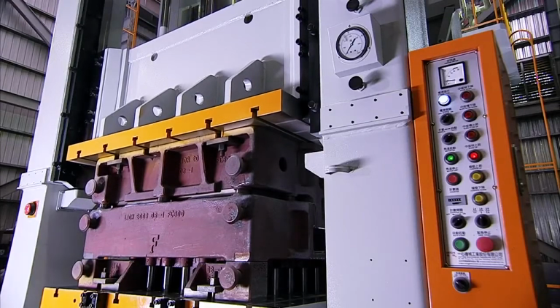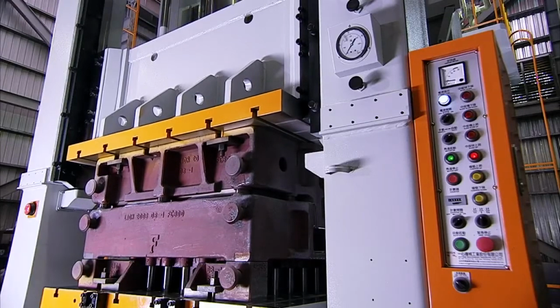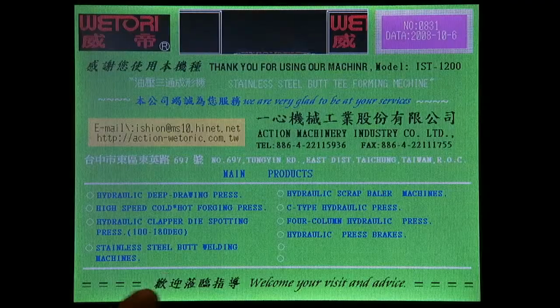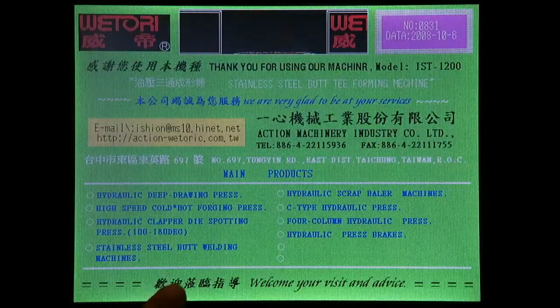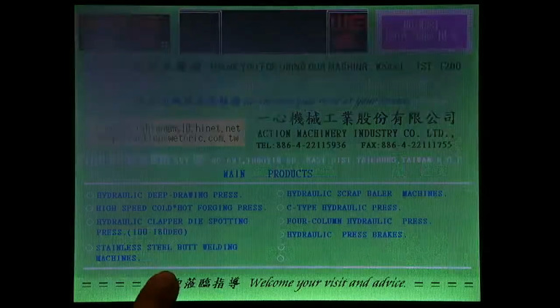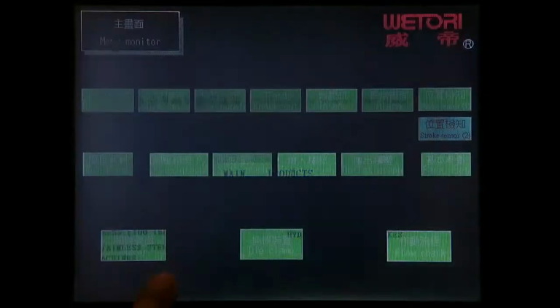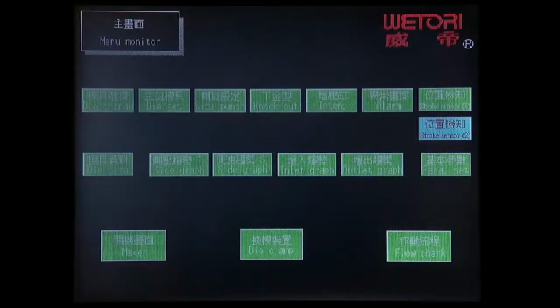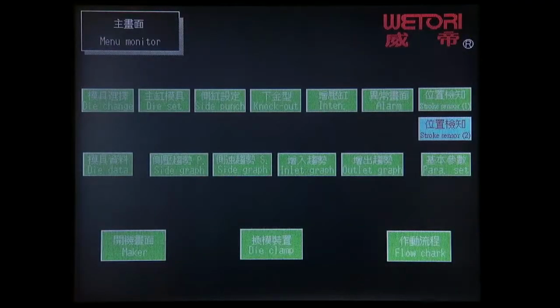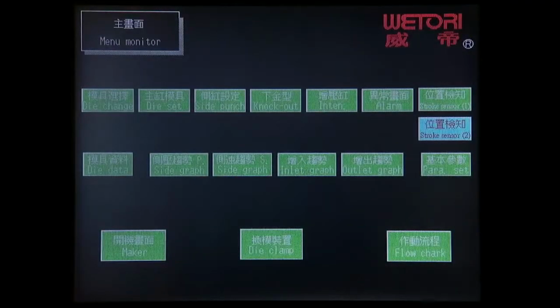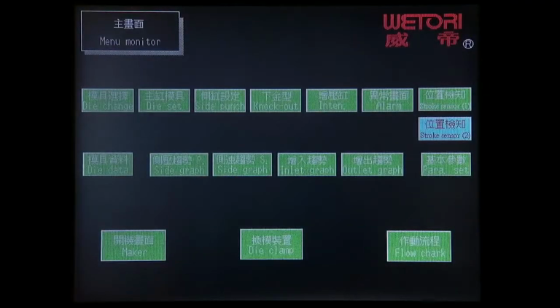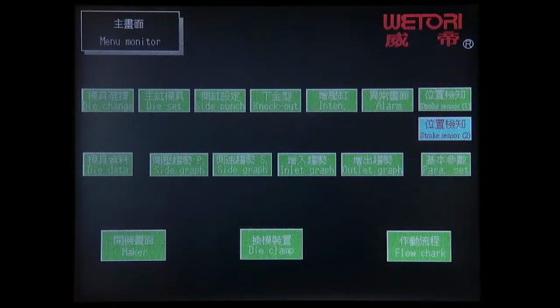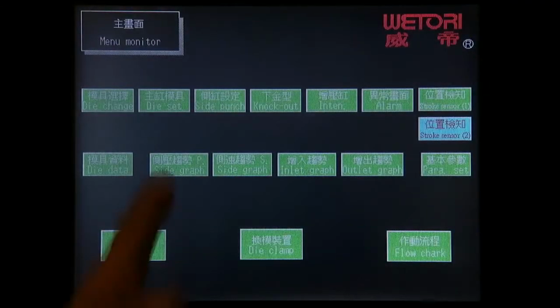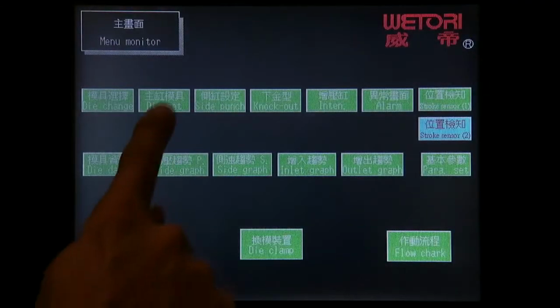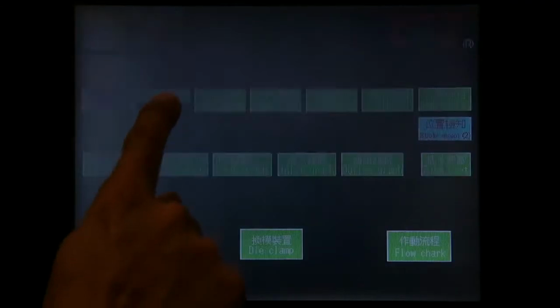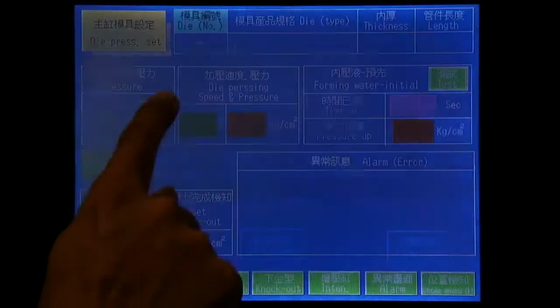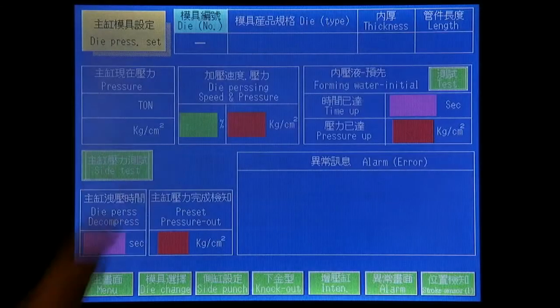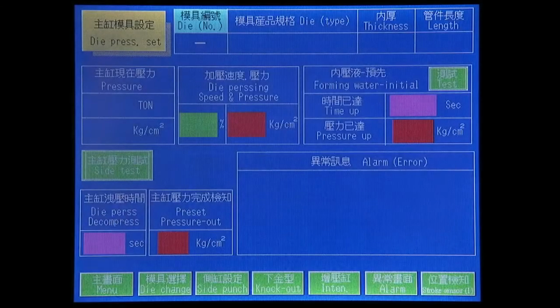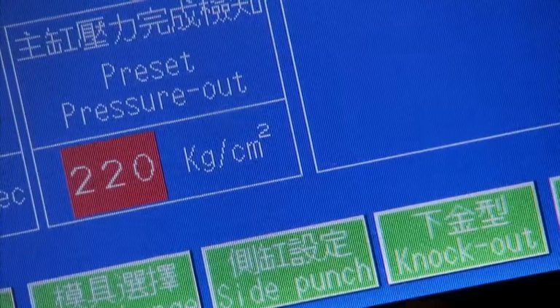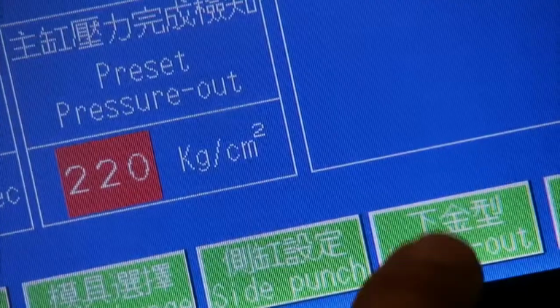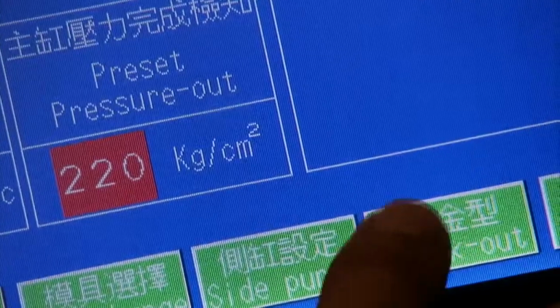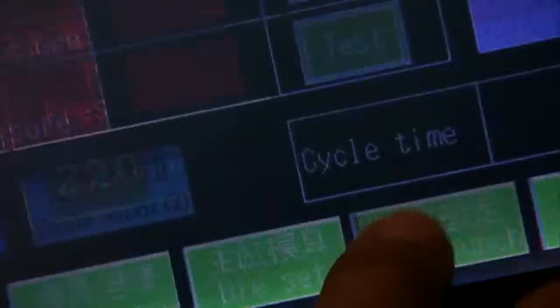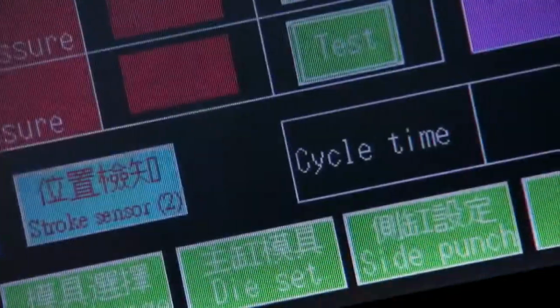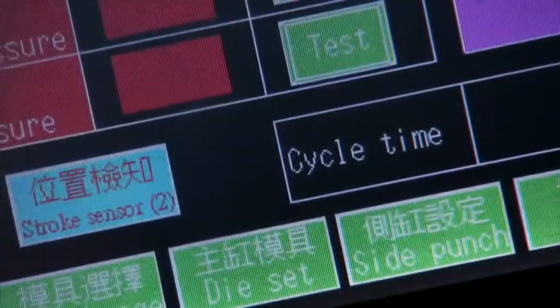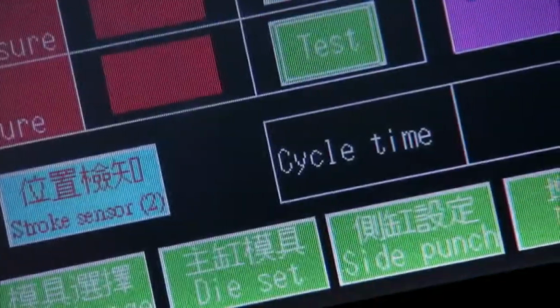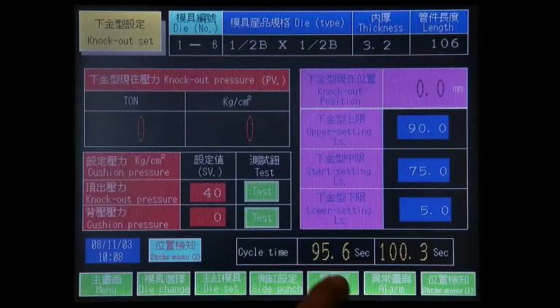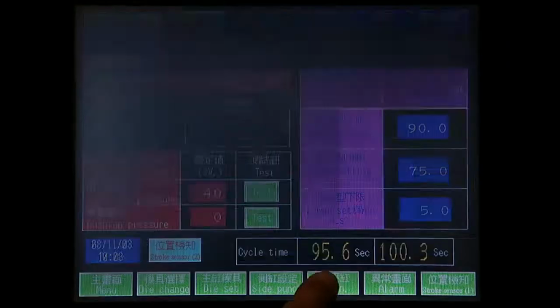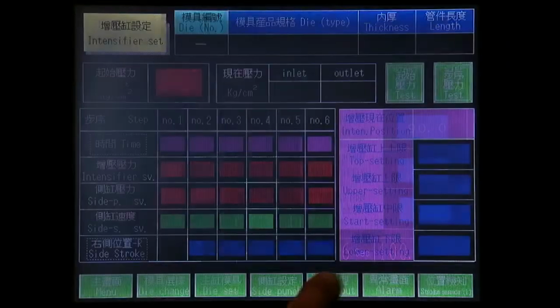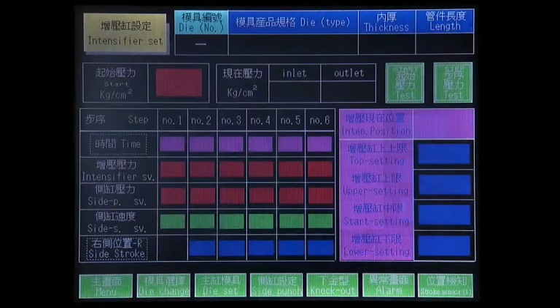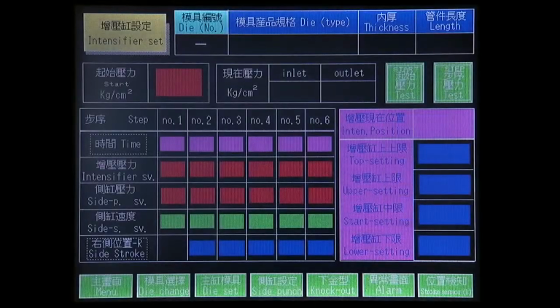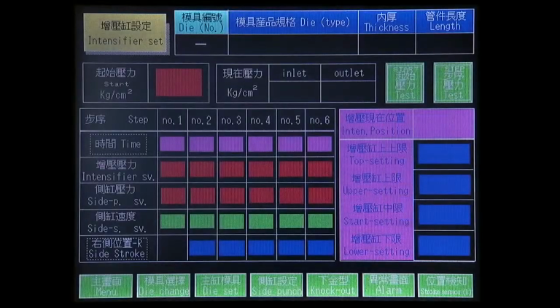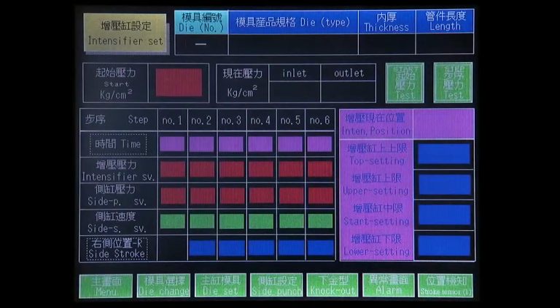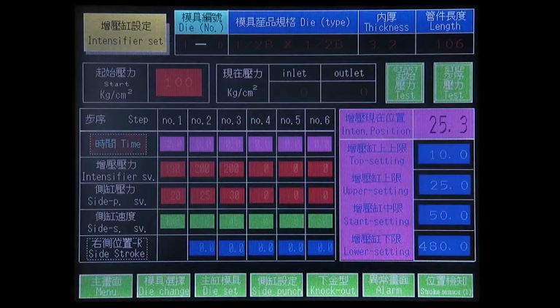For further ease of use, you can also choose the optional touchscreen control panel.